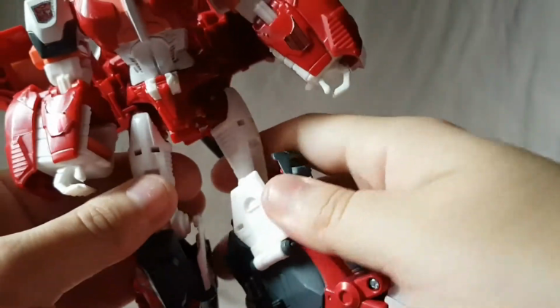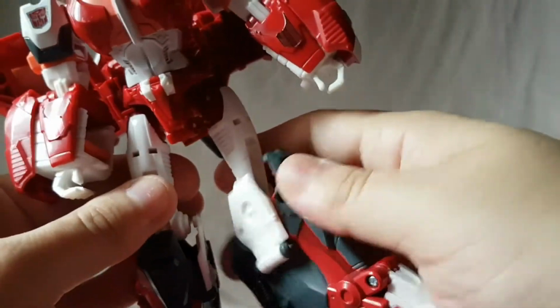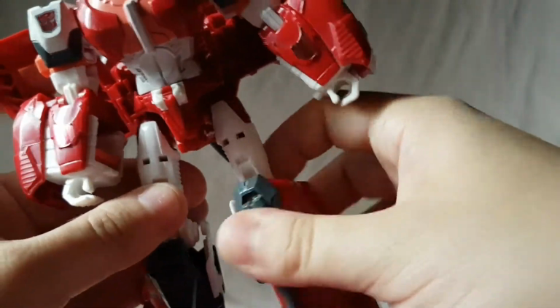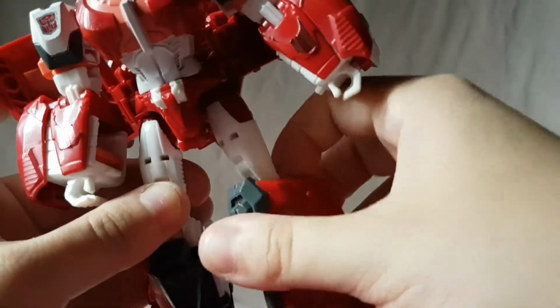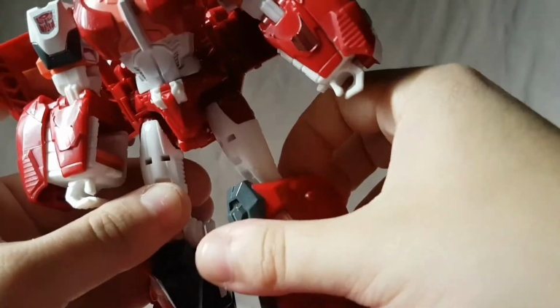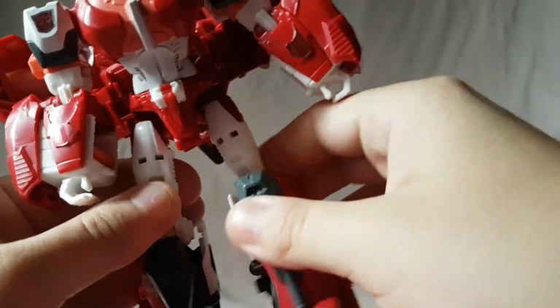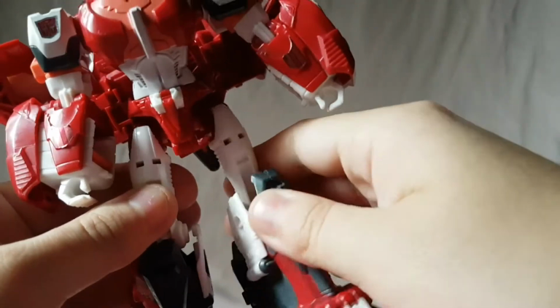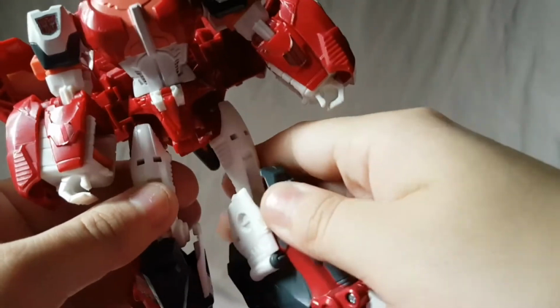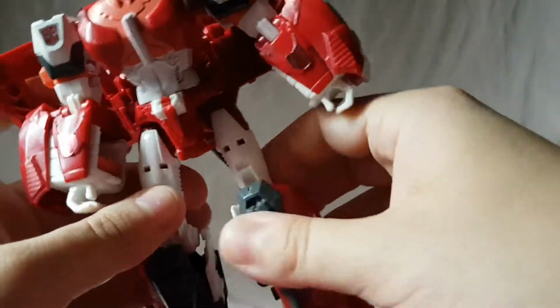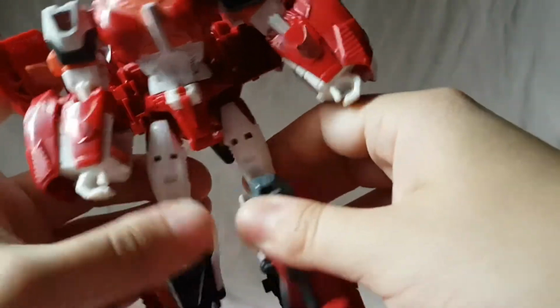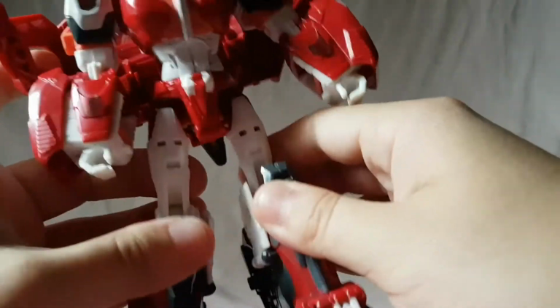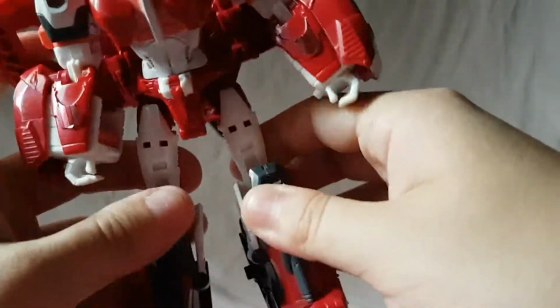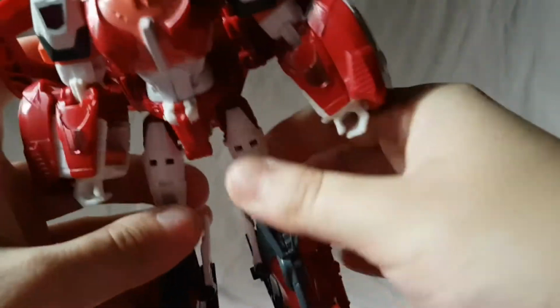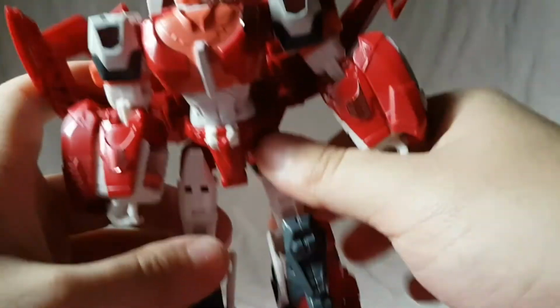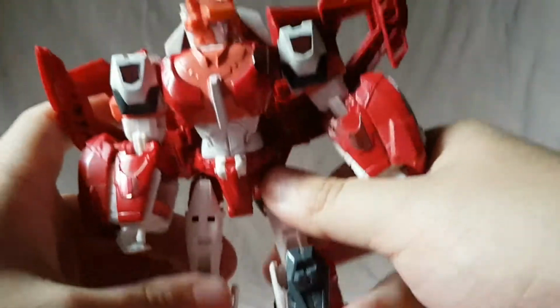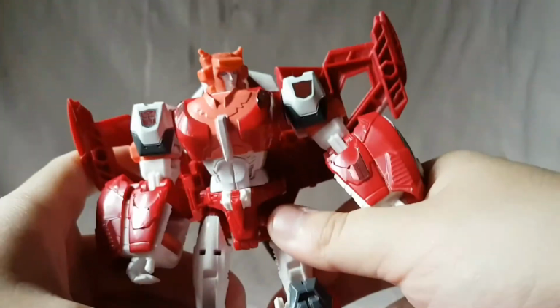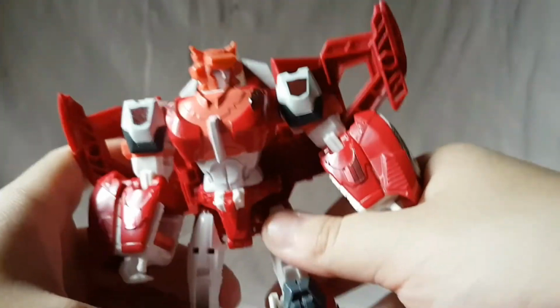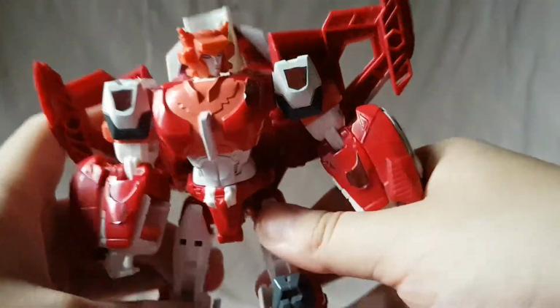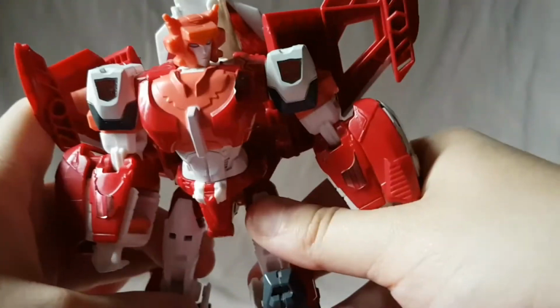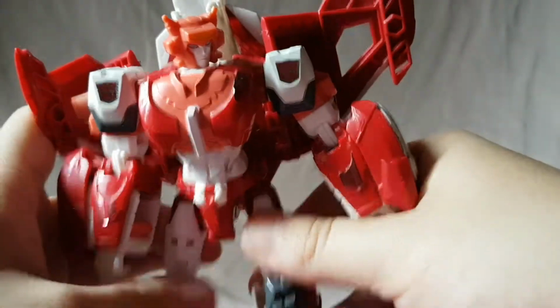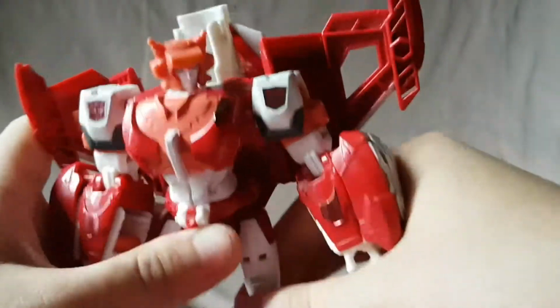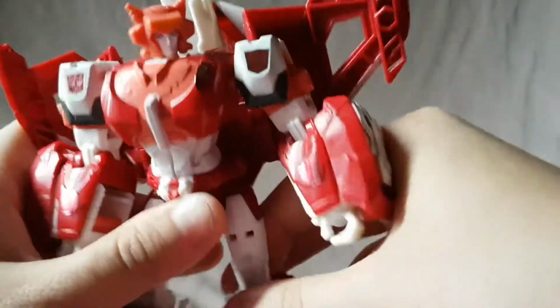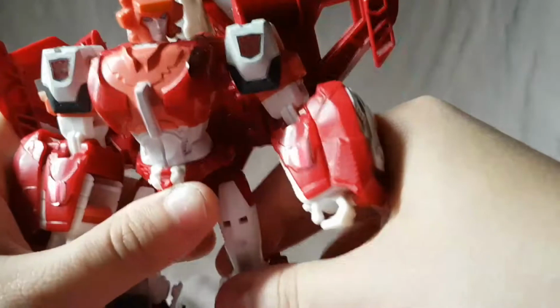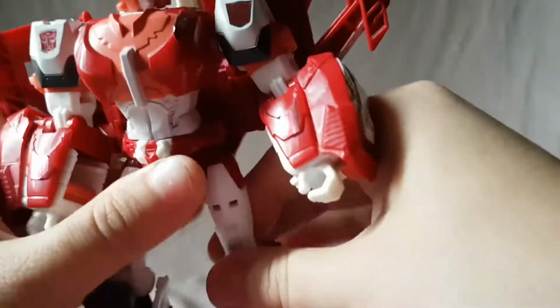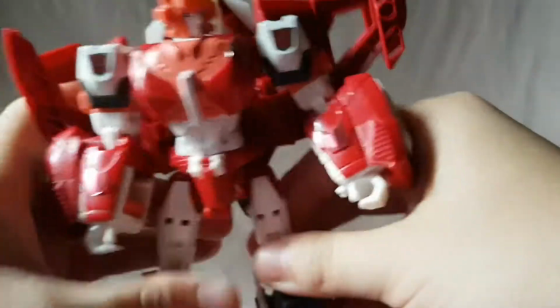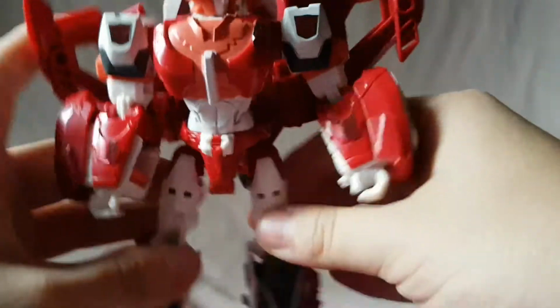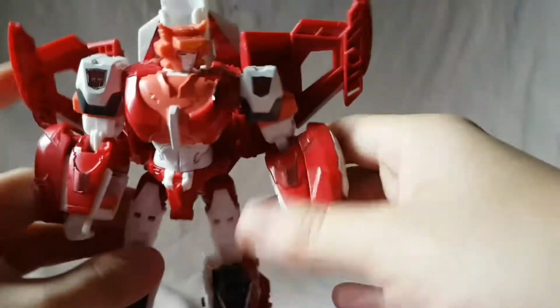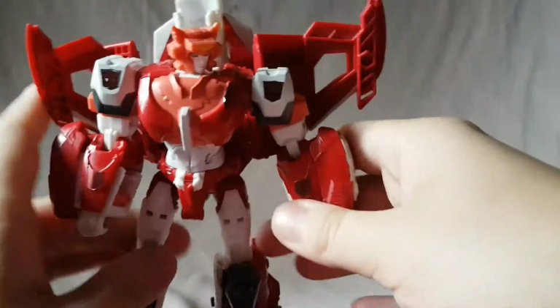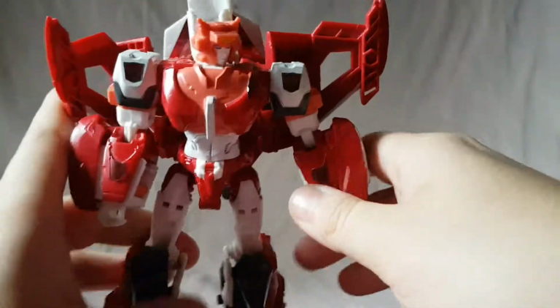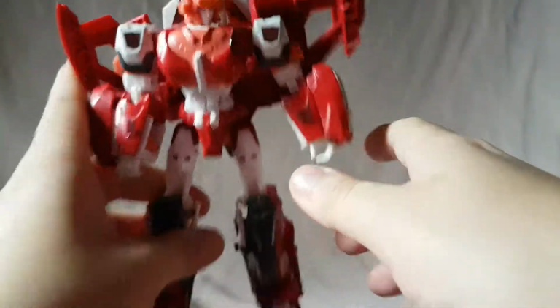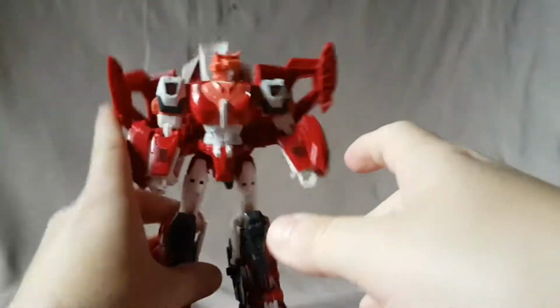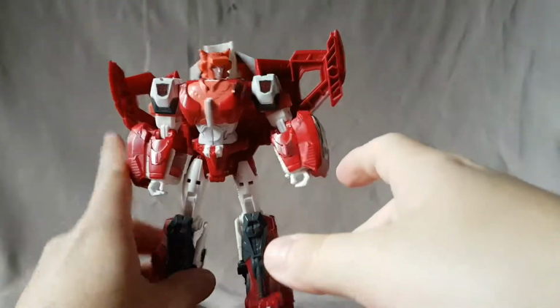The hips move out this far, kicks this far forward and that far back. There's a nice bend in the knee and a nice swivel in the legs.